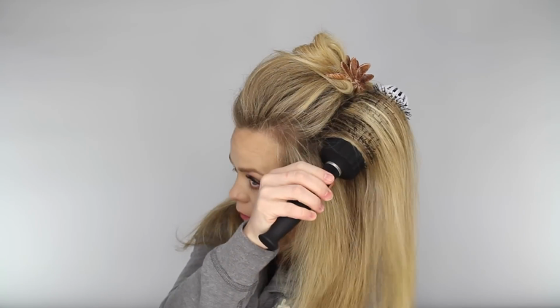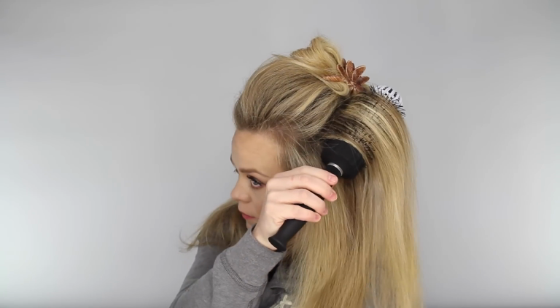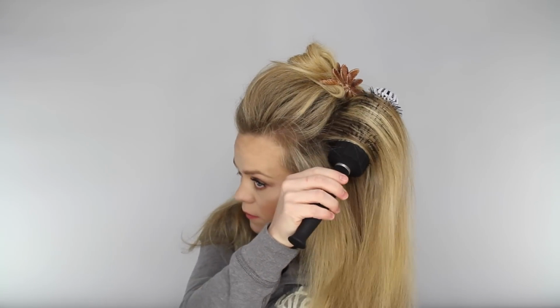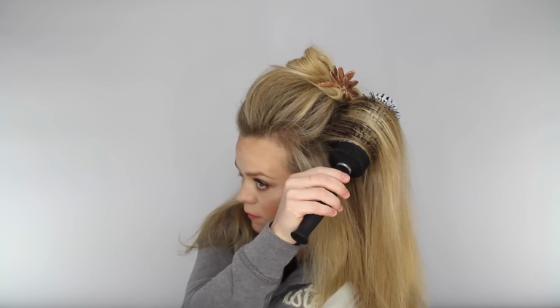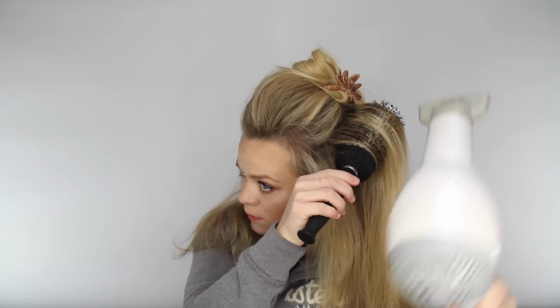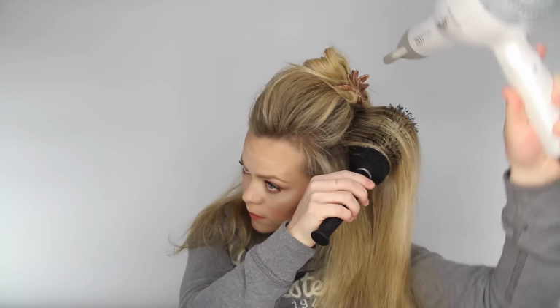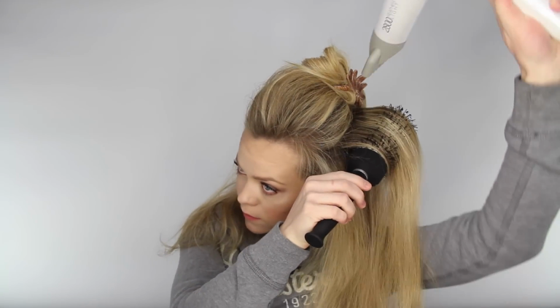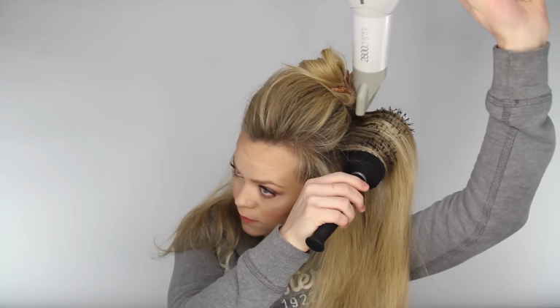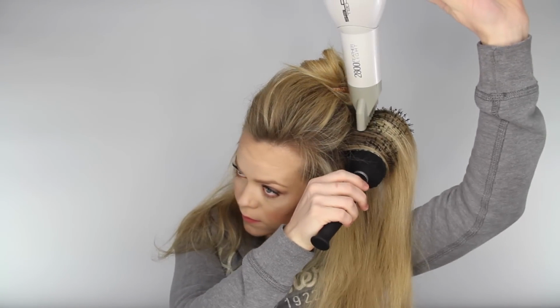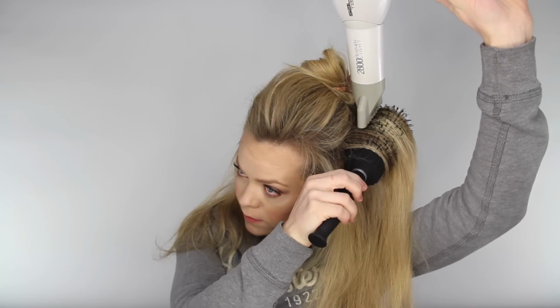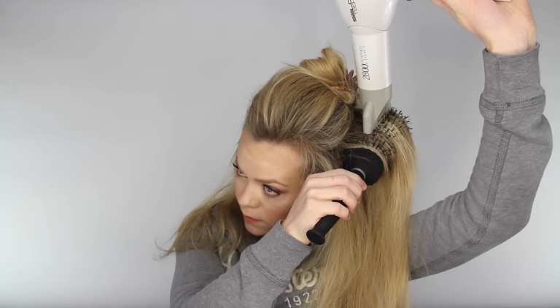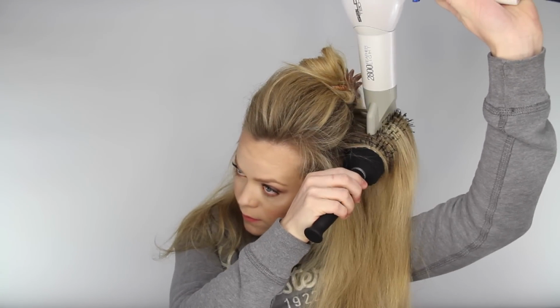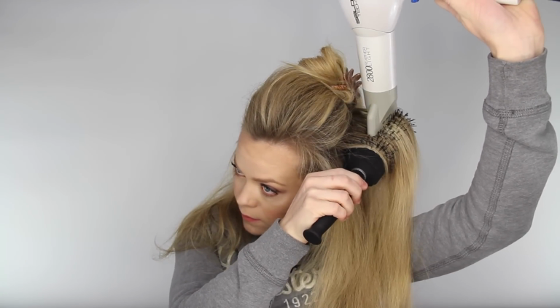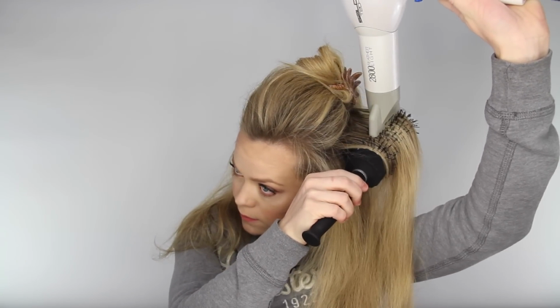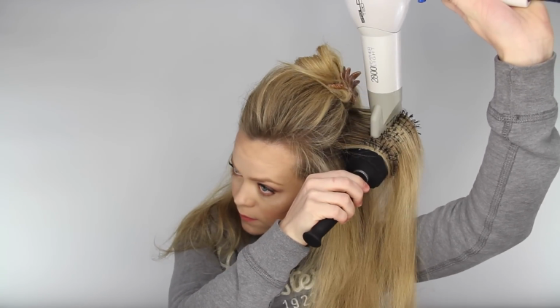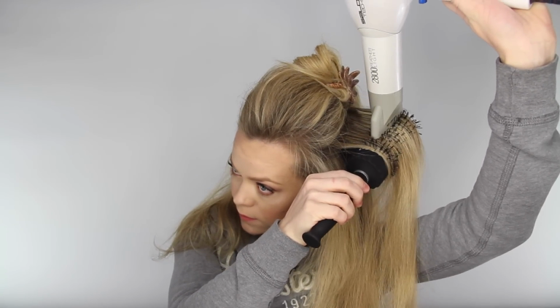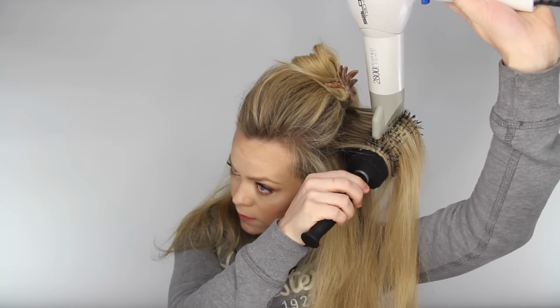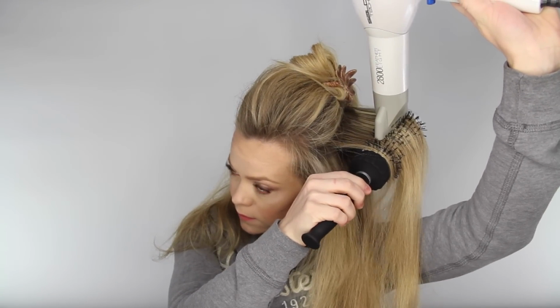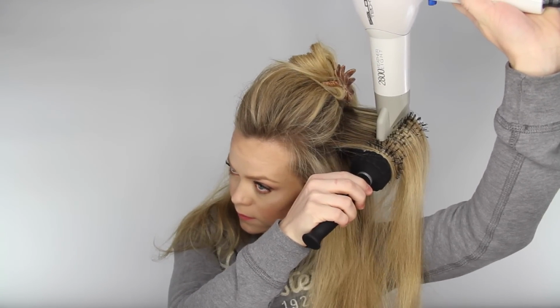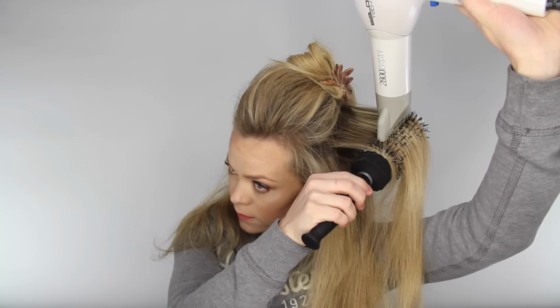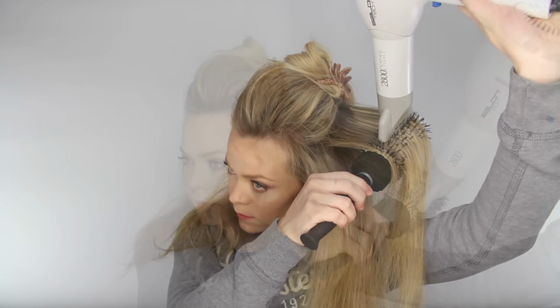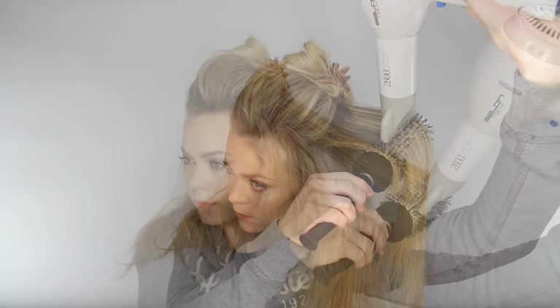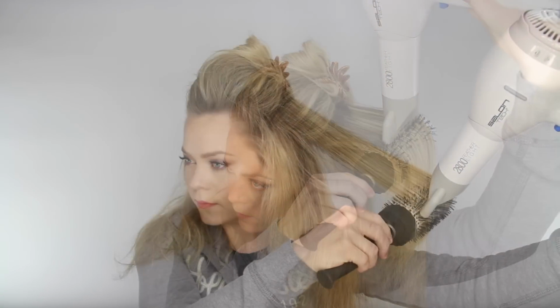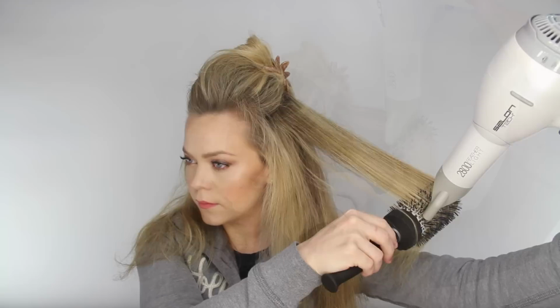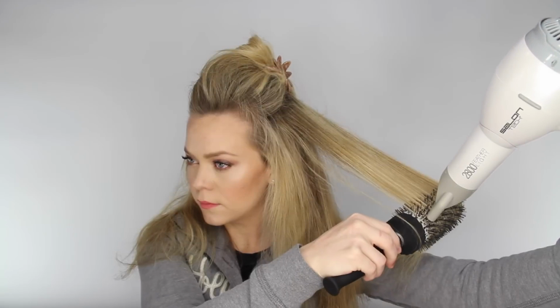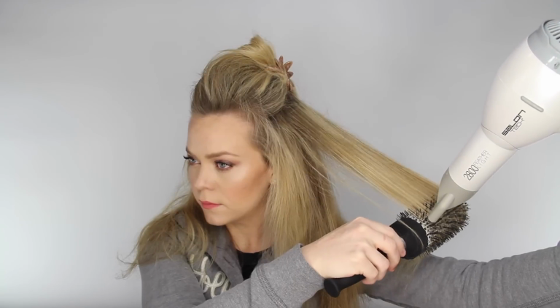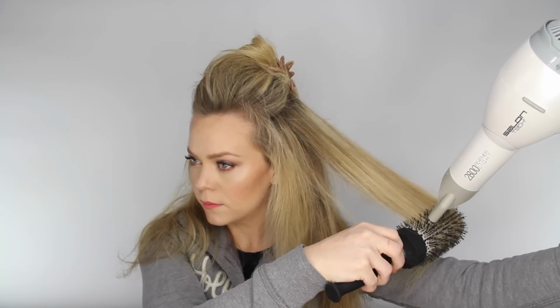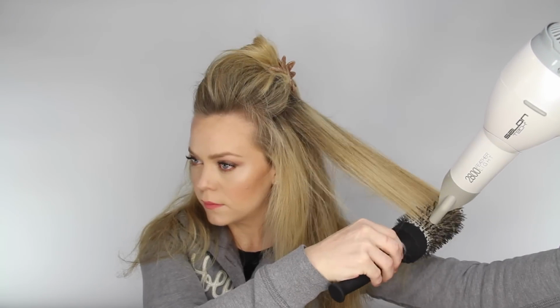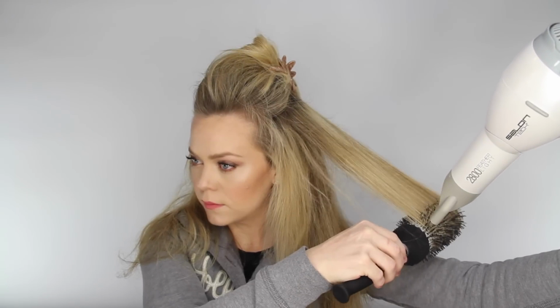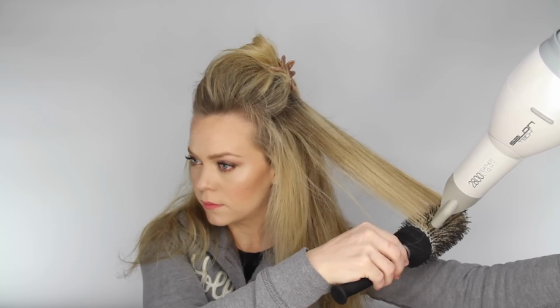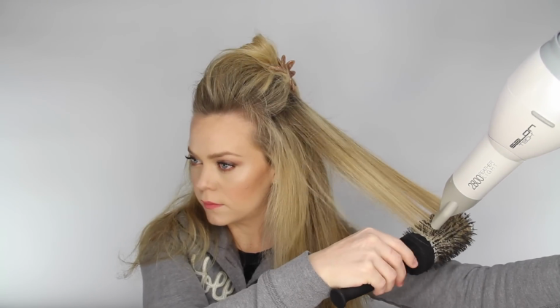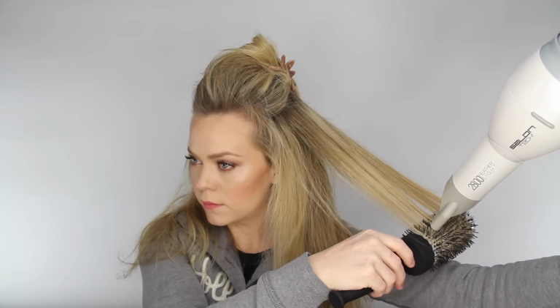Placing the brush right at the root of the hair and blow drying there for a second can help give some lift to the hair and create some volume.